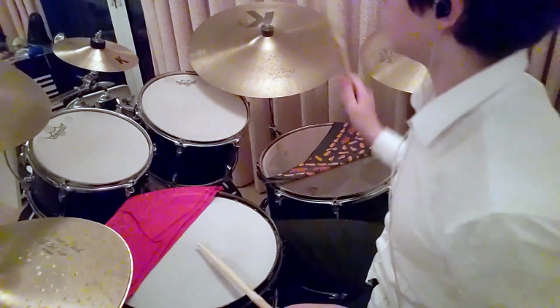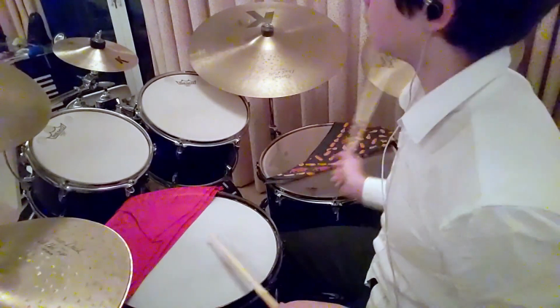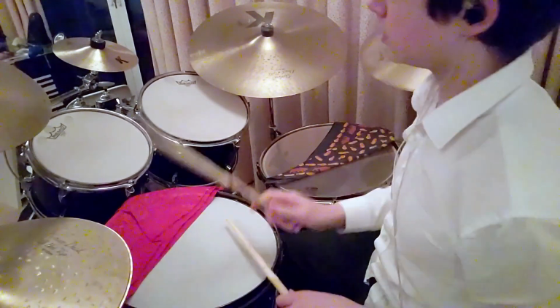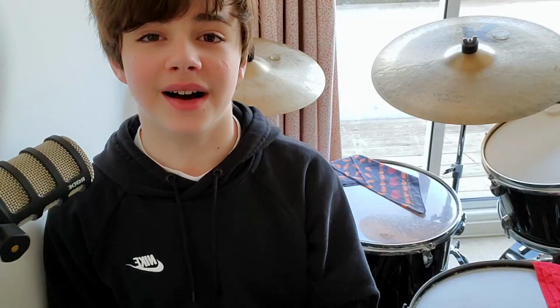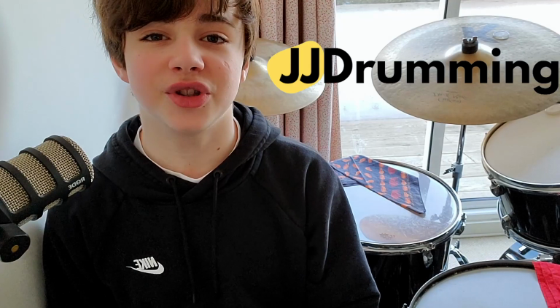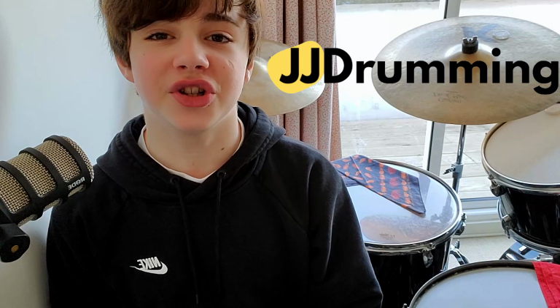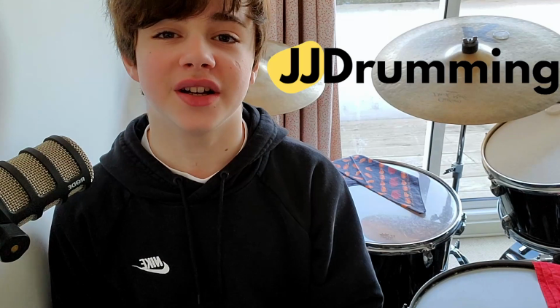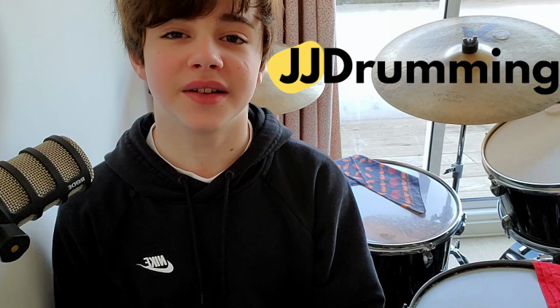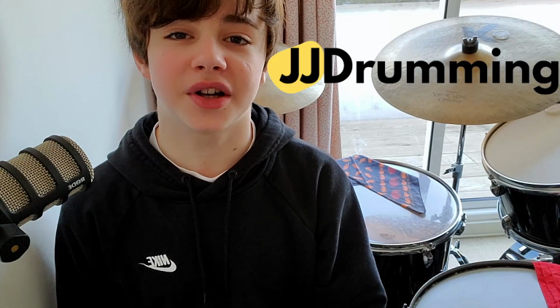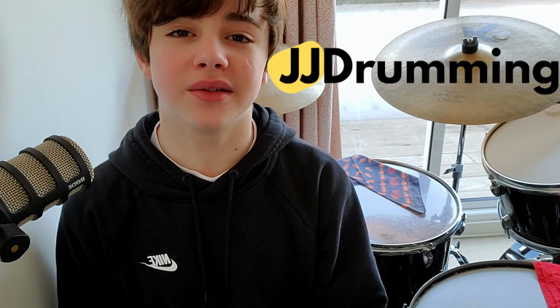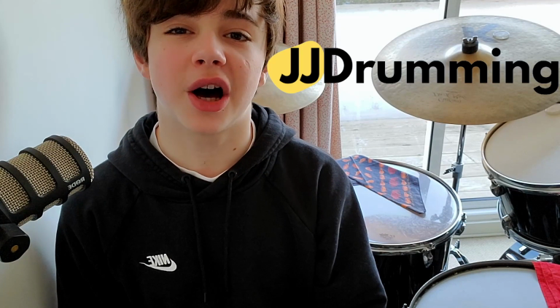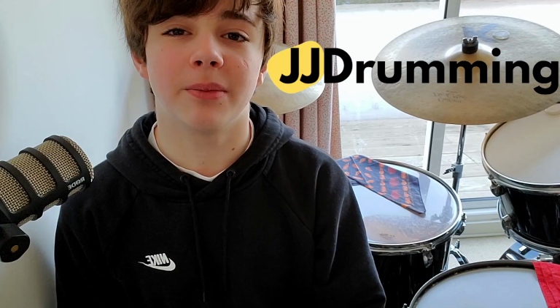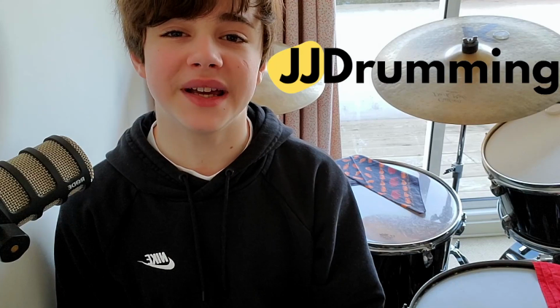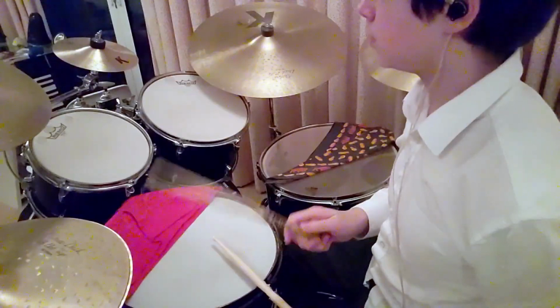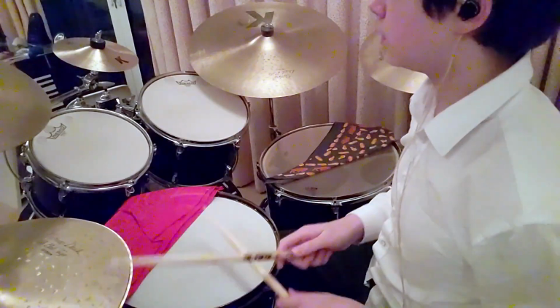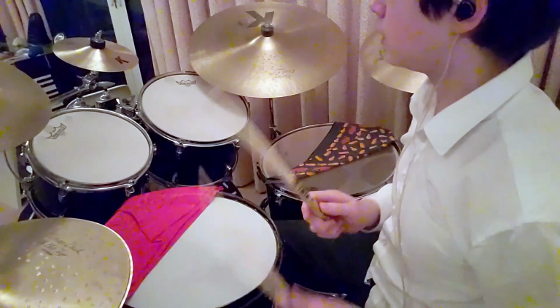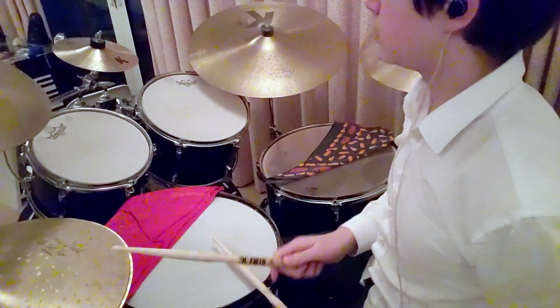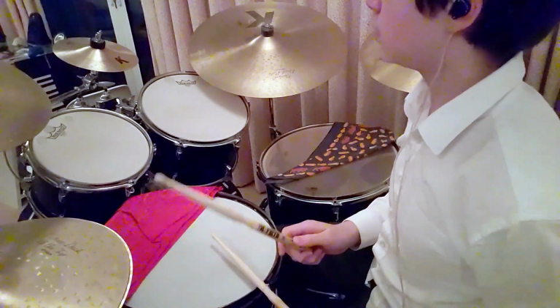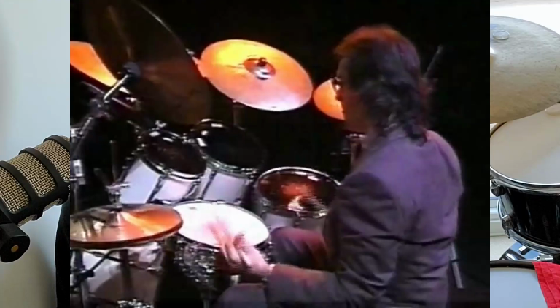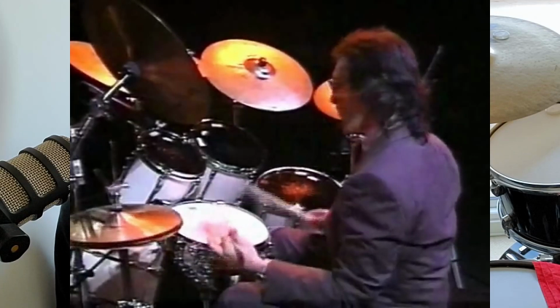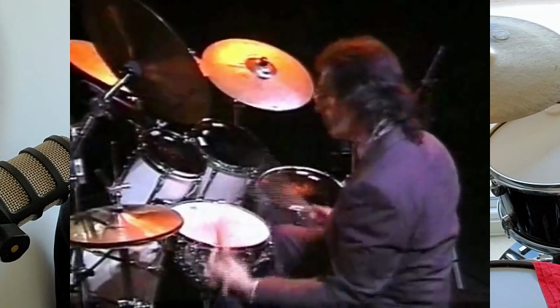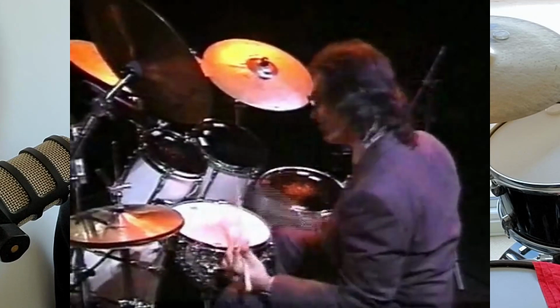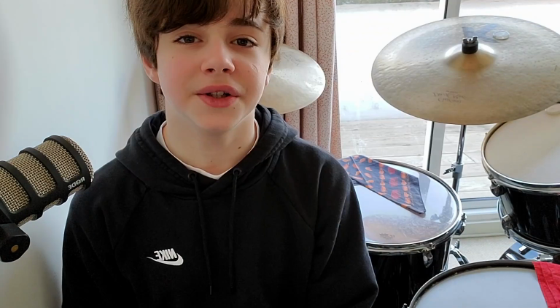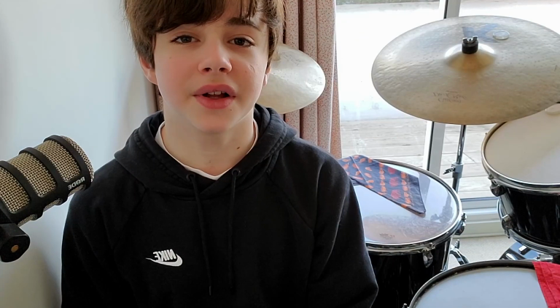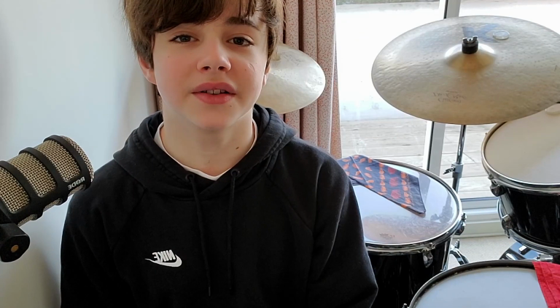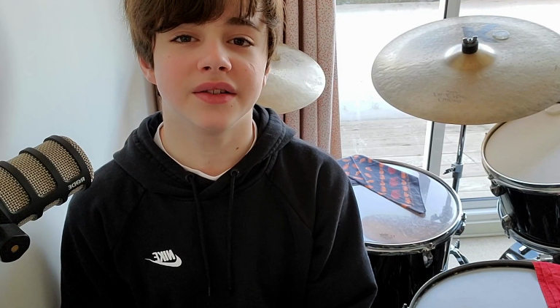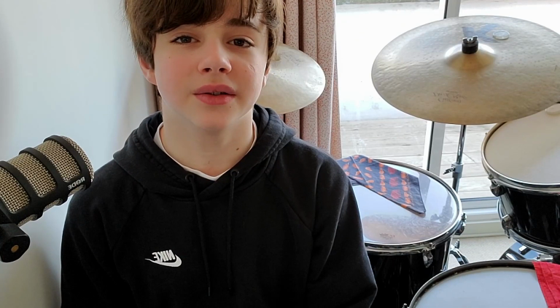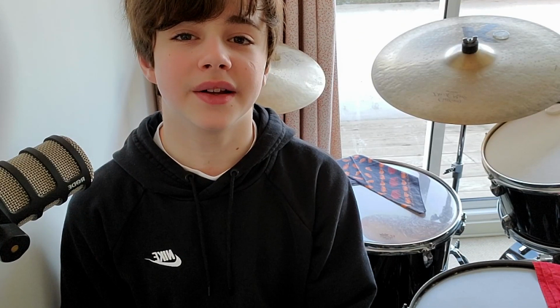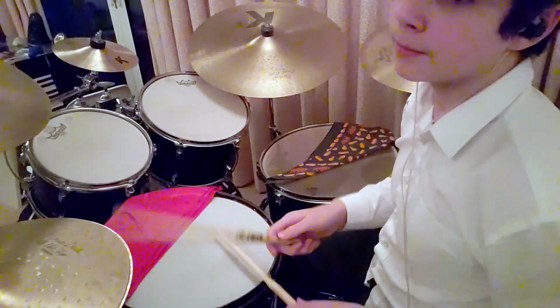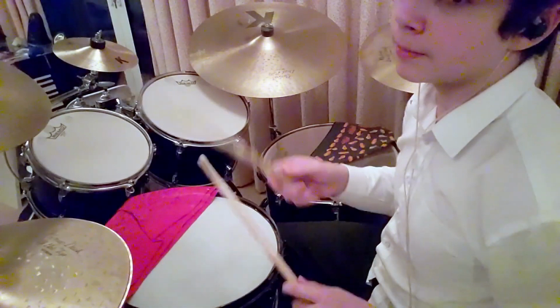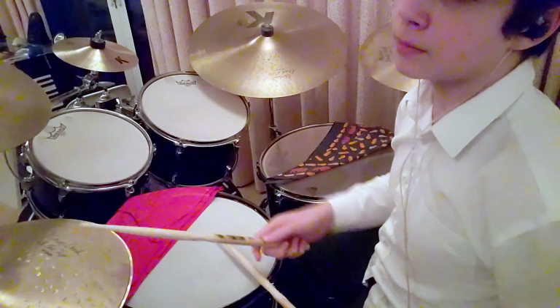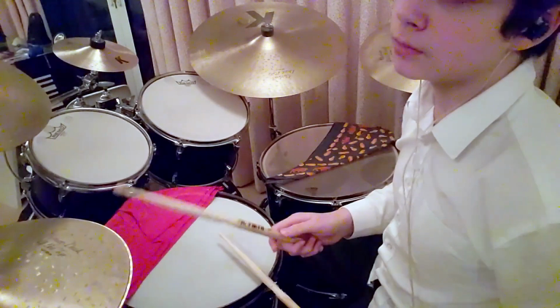Hey, I'm JJ. This channel's about helping intermediate drummers become advanced. You've read the title, so let's just get into it.